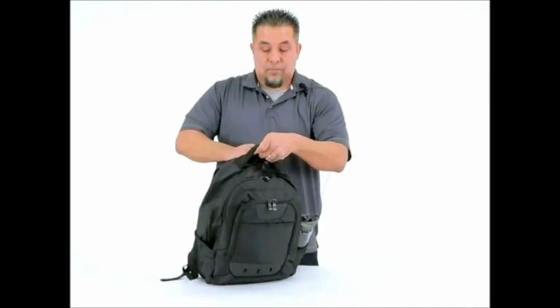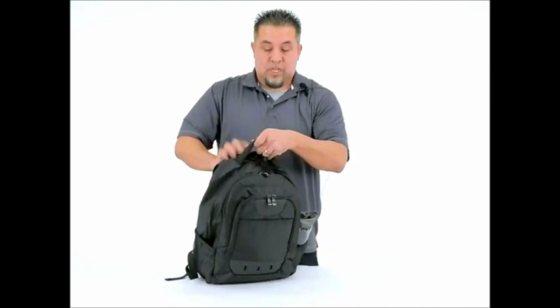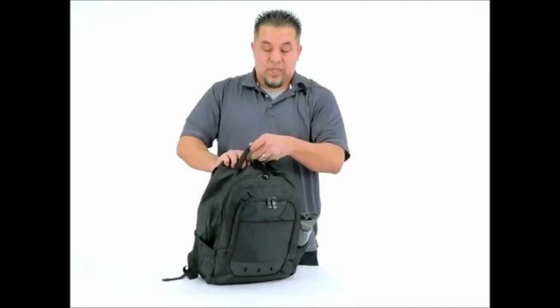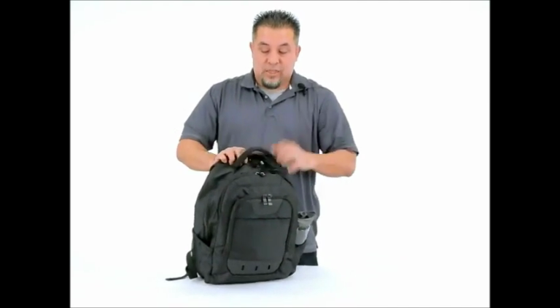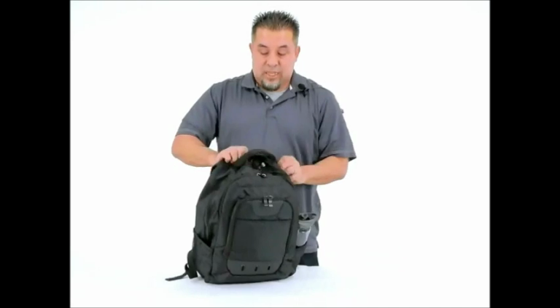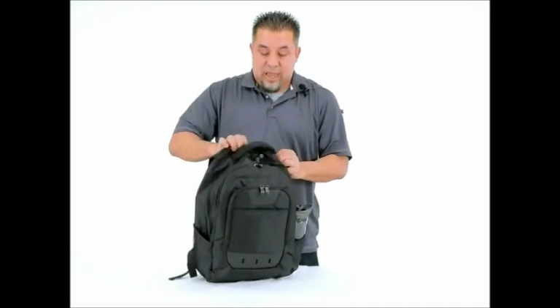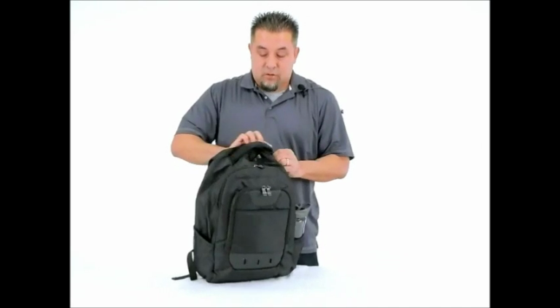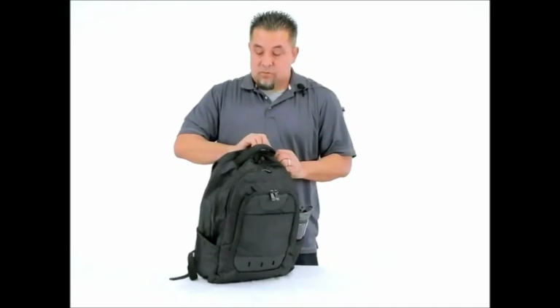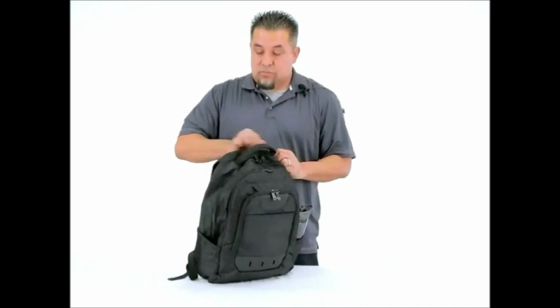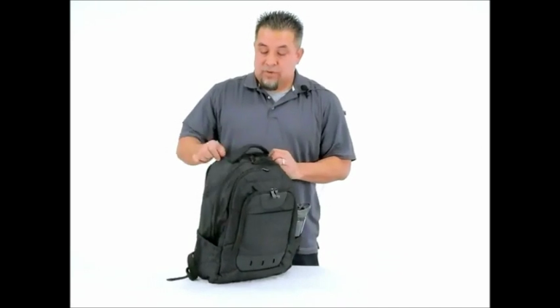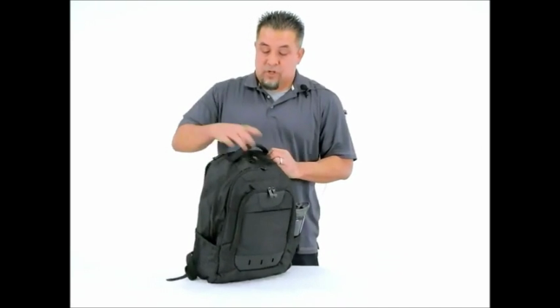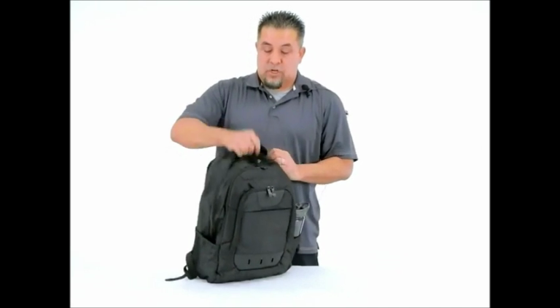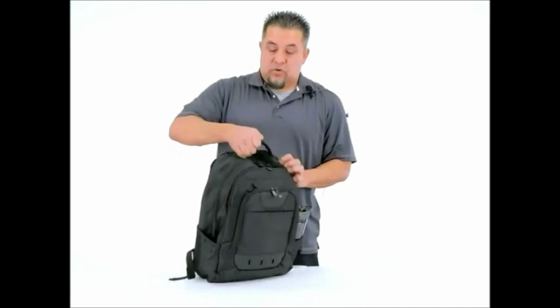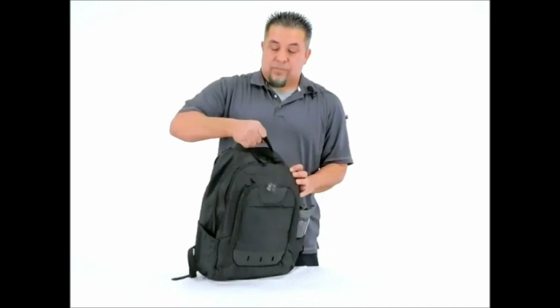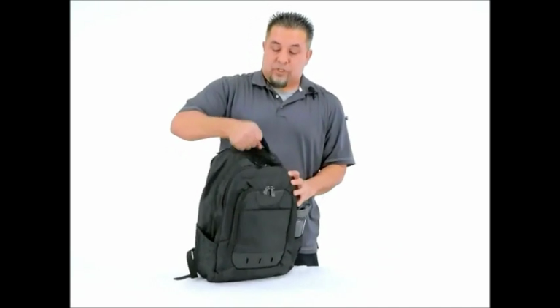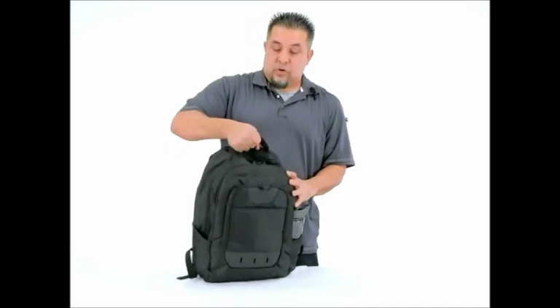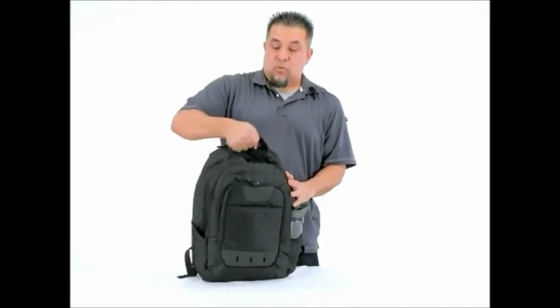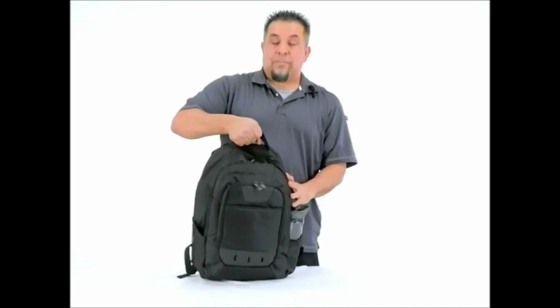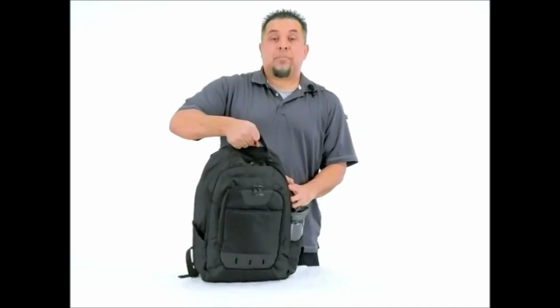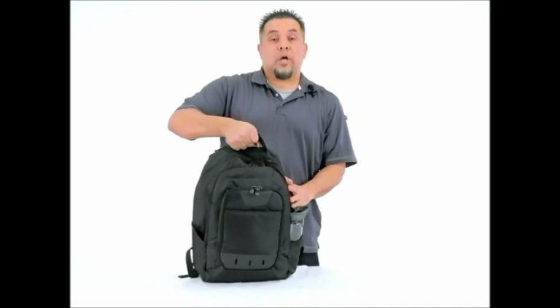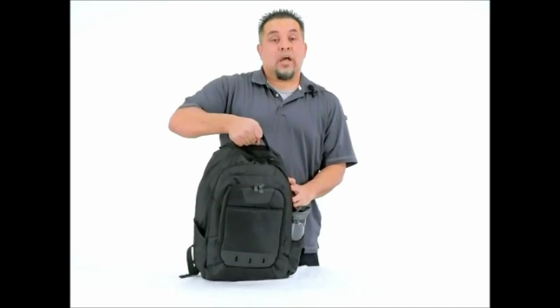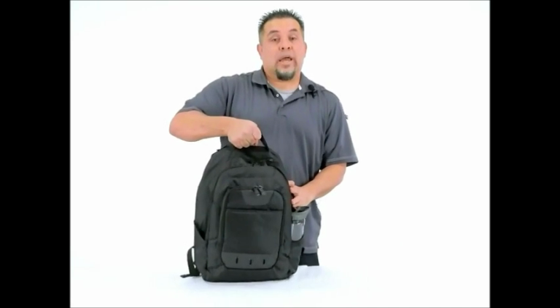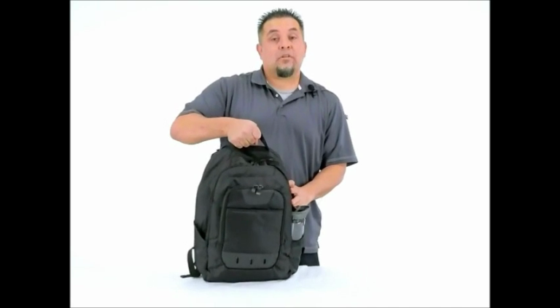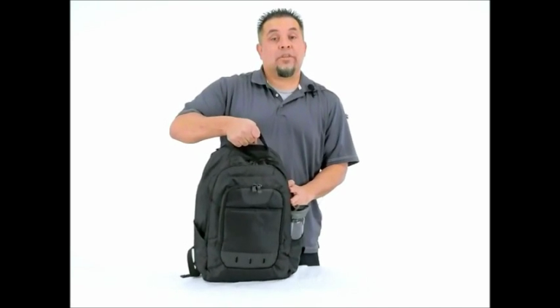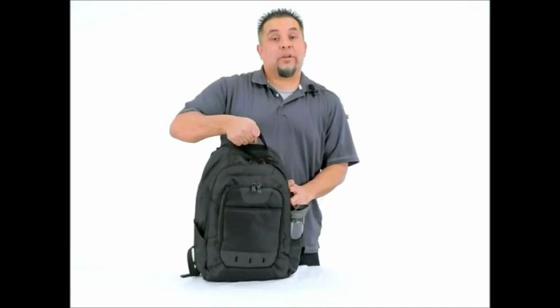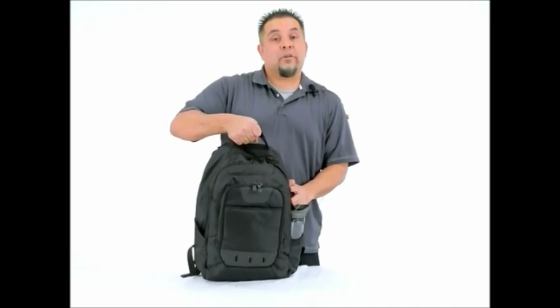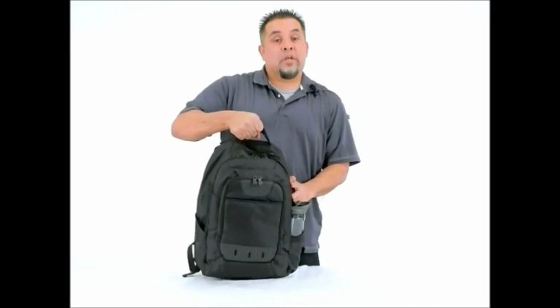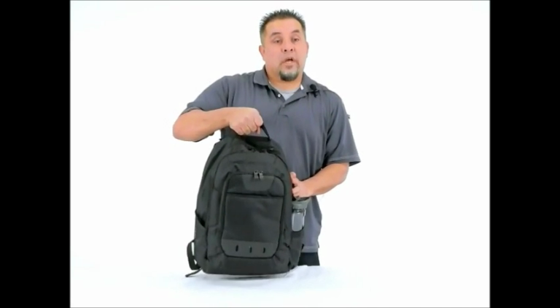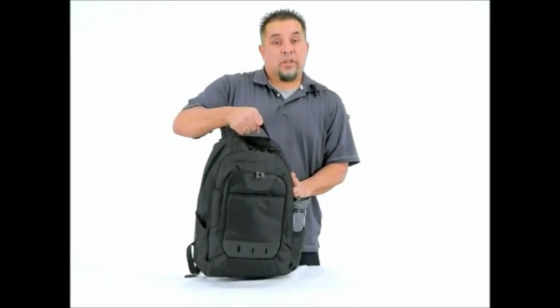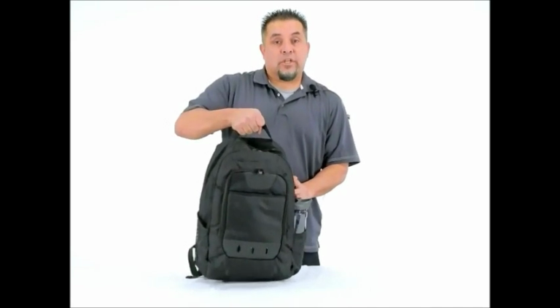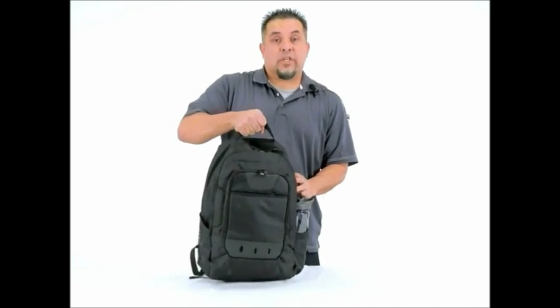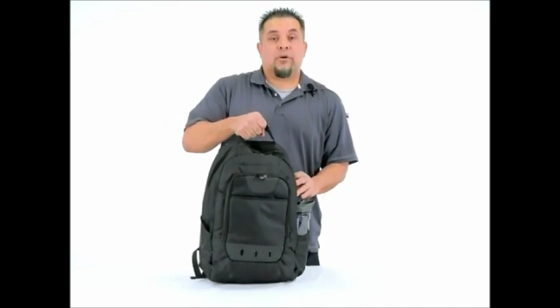Give it a good grip — it's got a web handle on there and you're good to go.